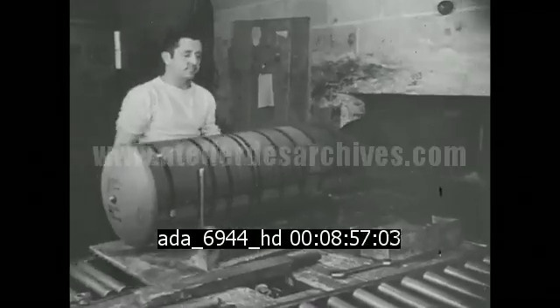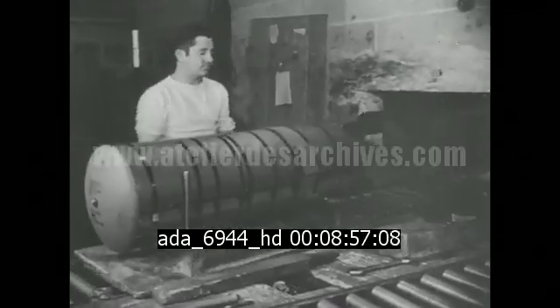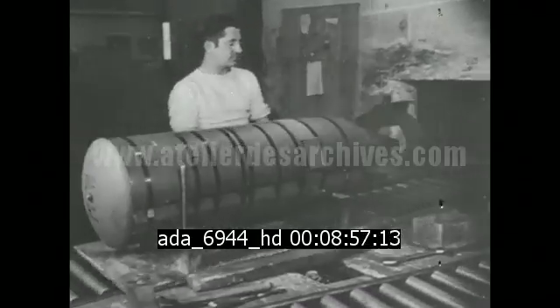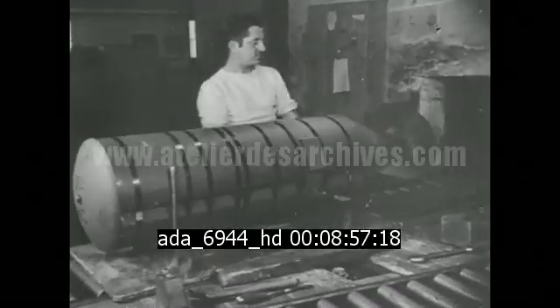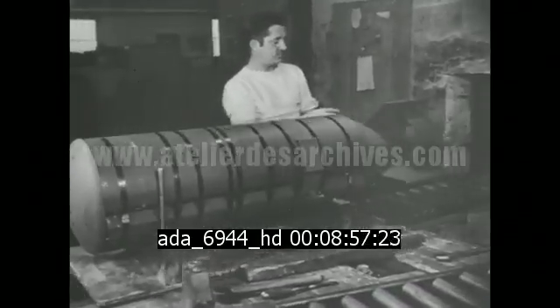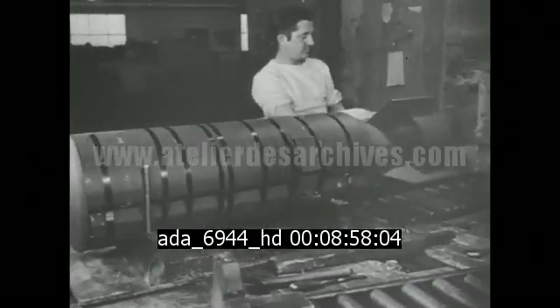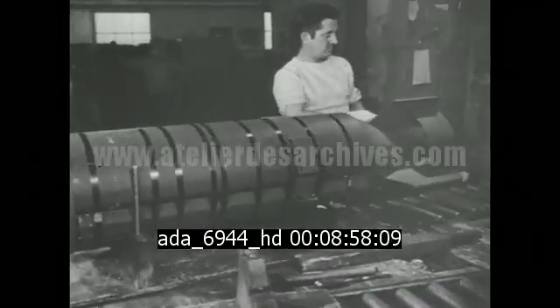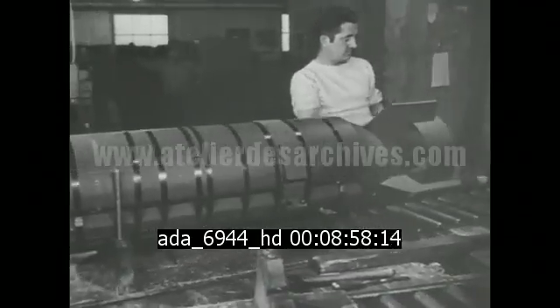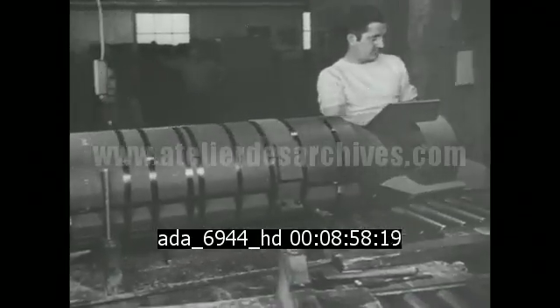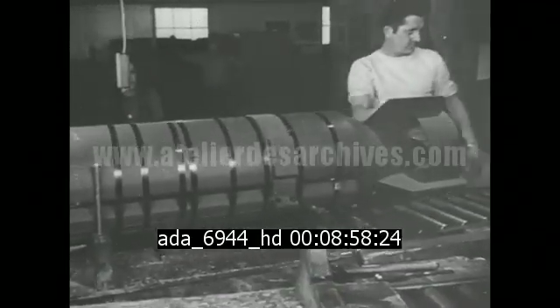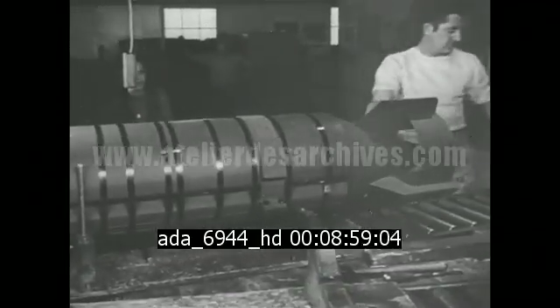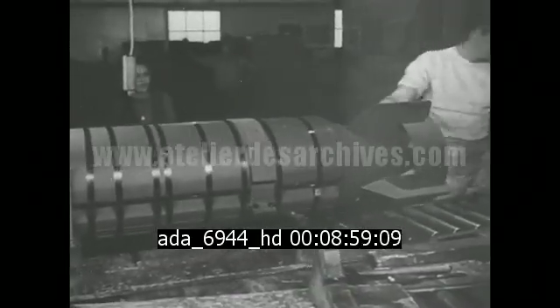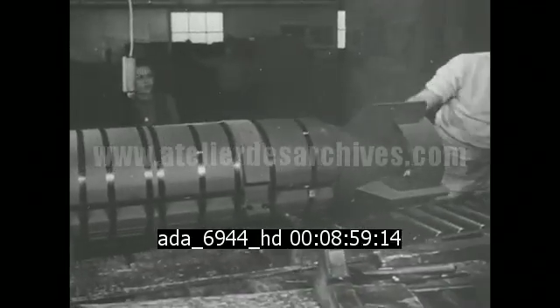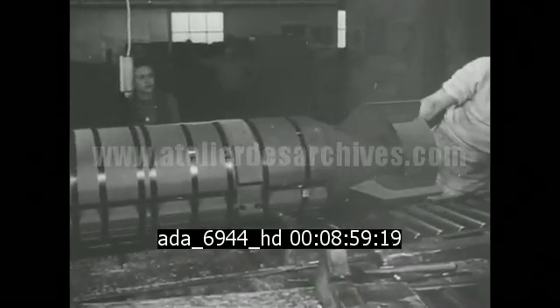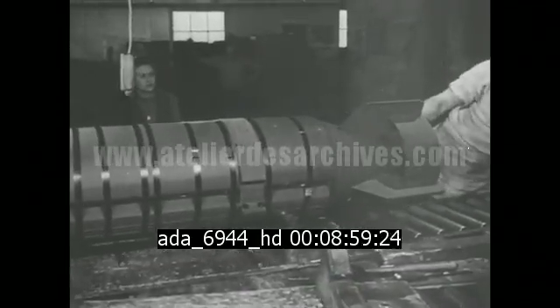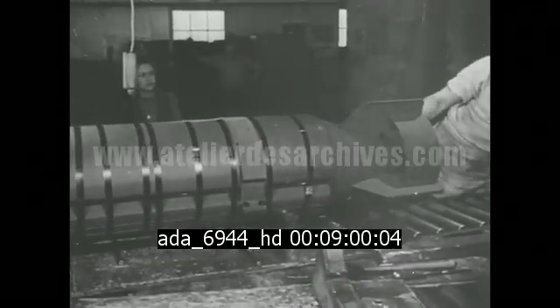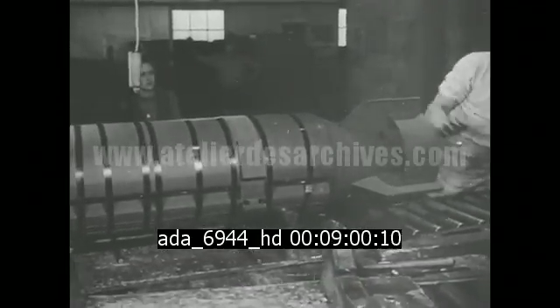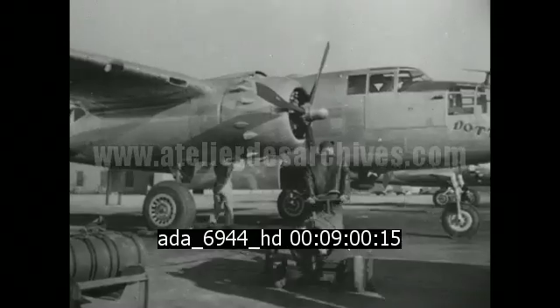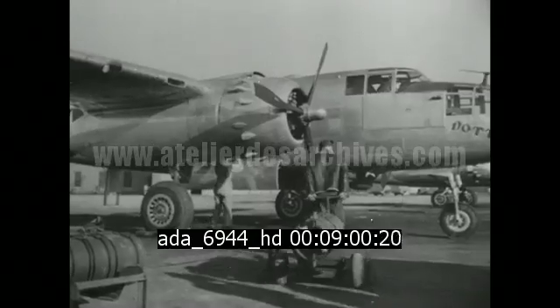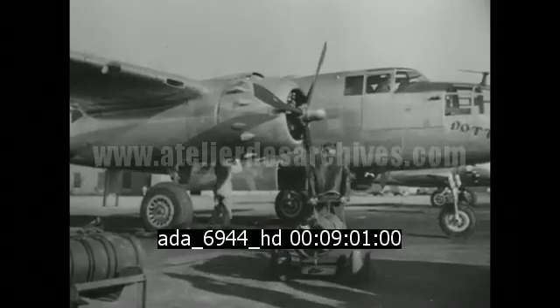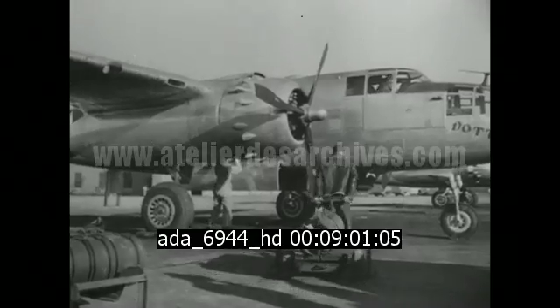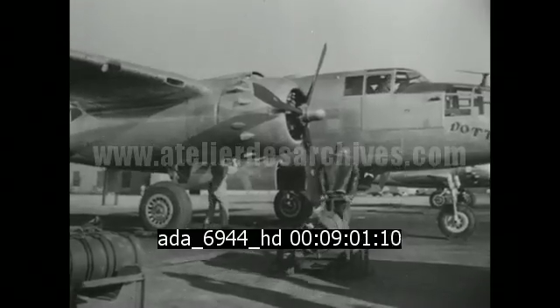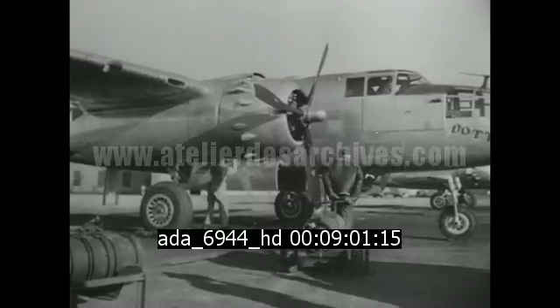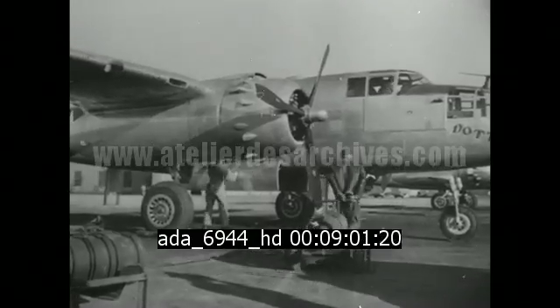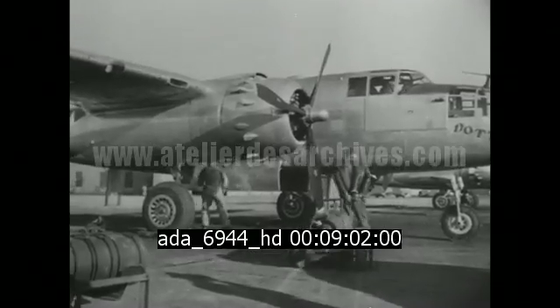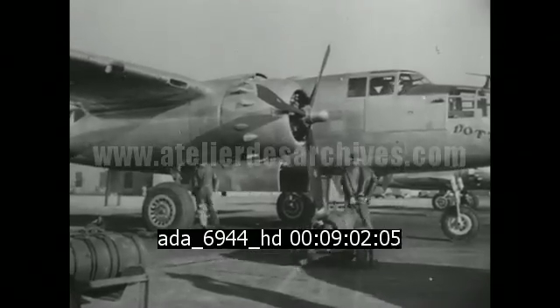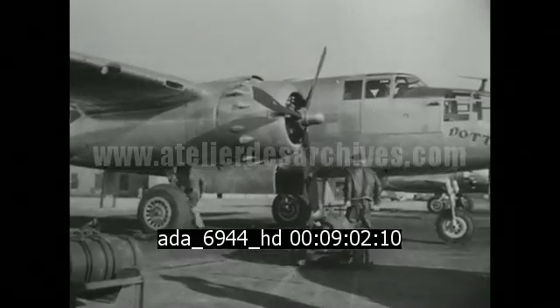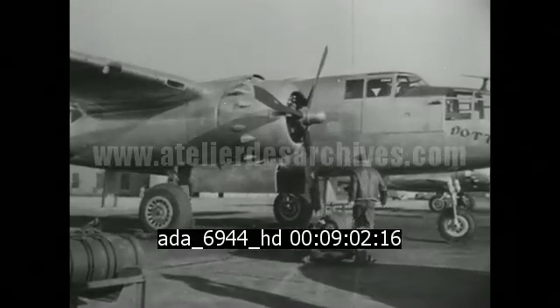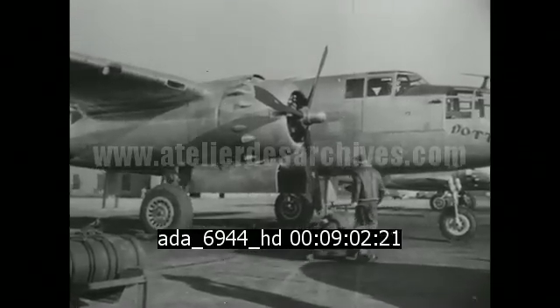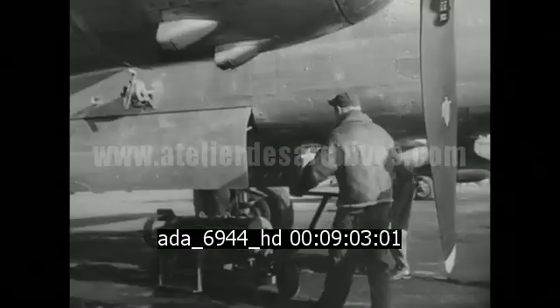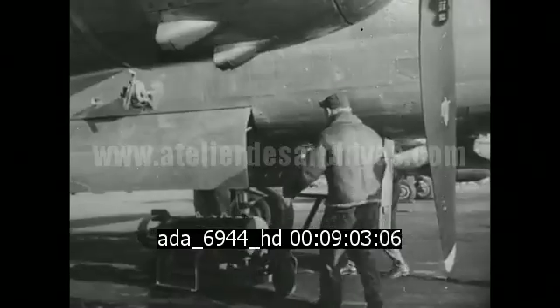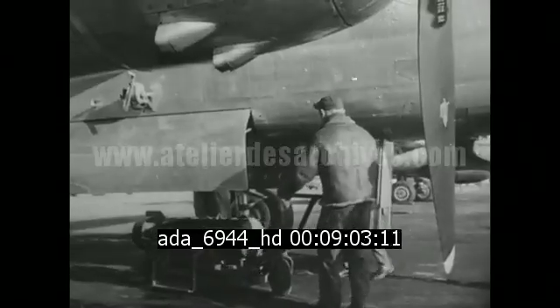The clusters are given high and low altitude tests at Edgewood Arsenal, with a B-25 loading the 500-pounders.